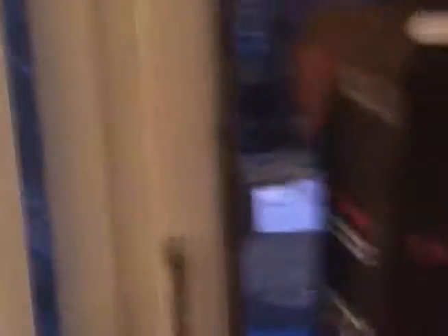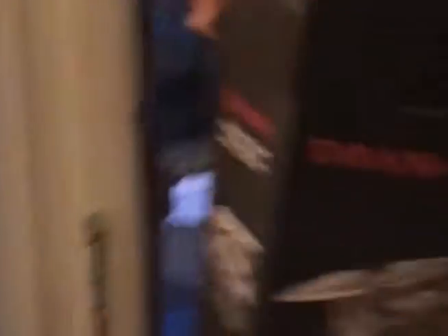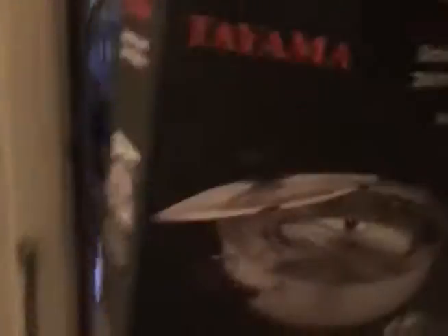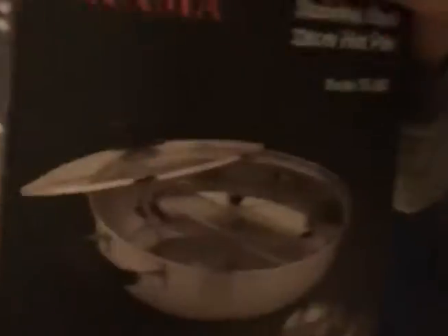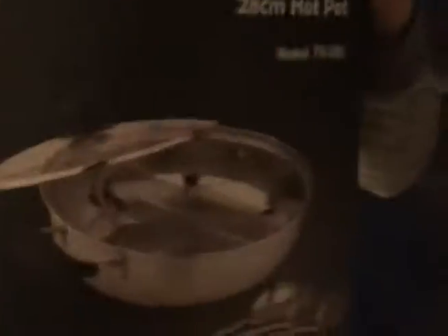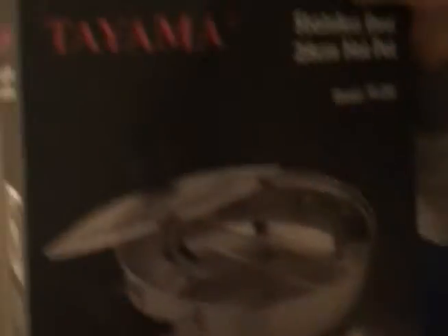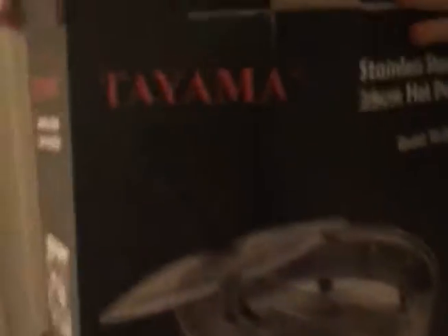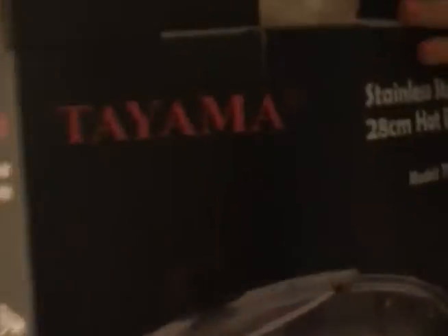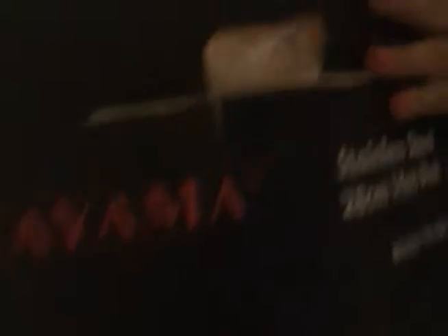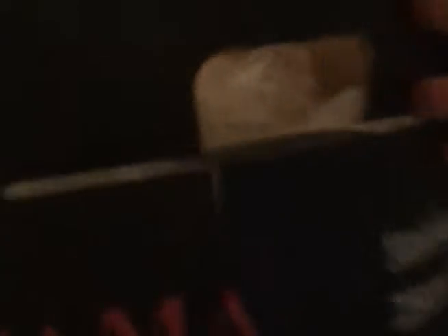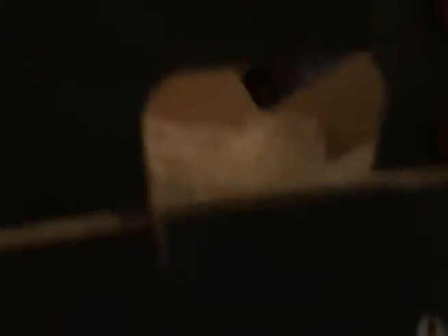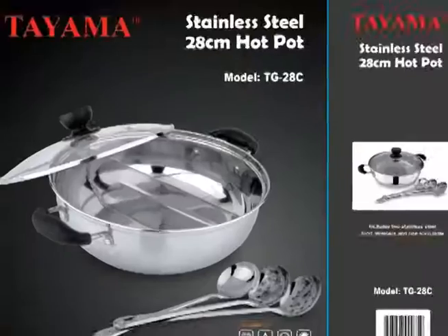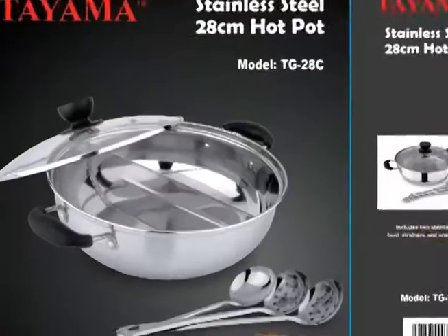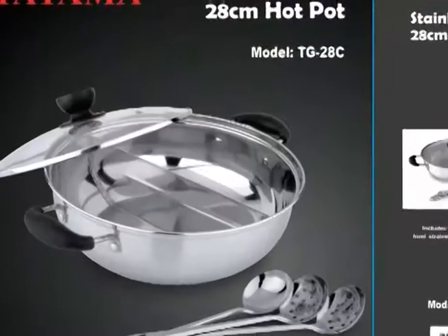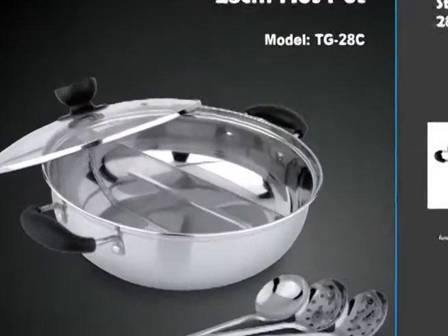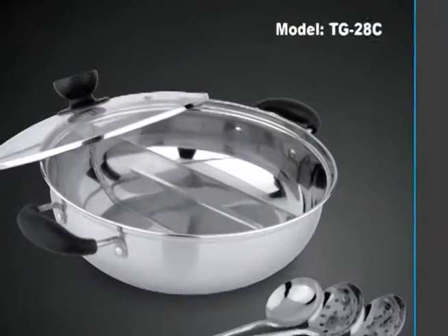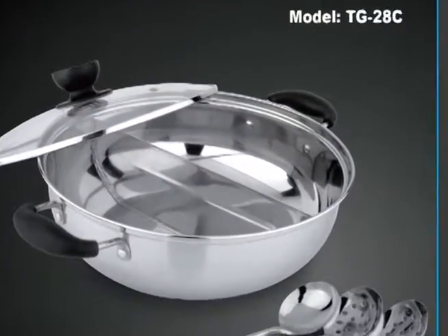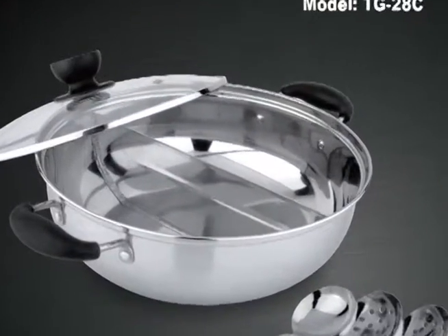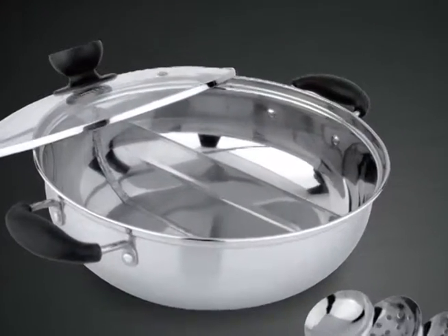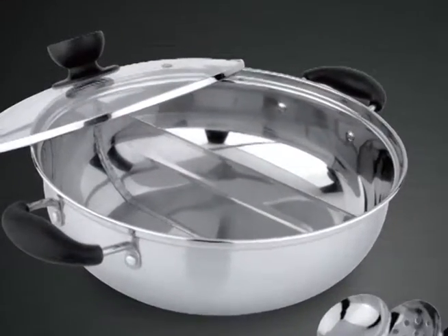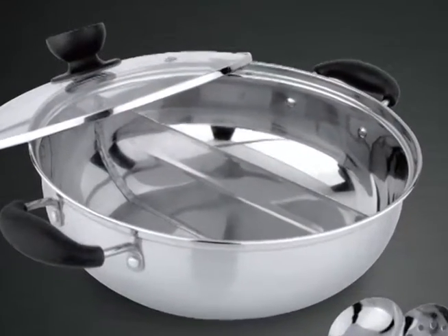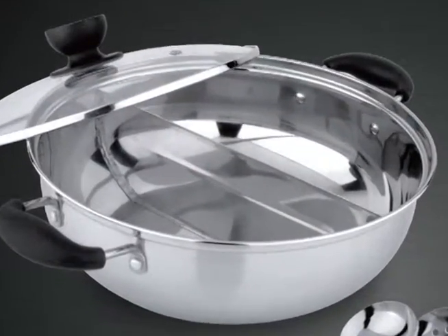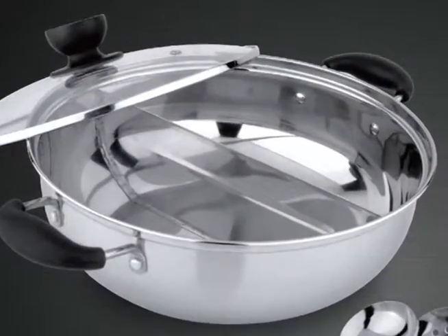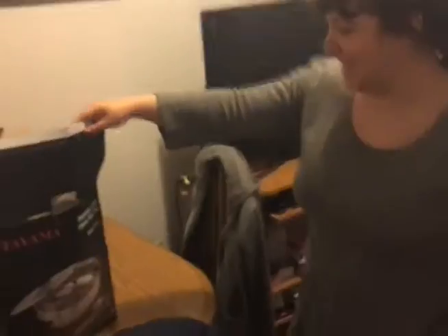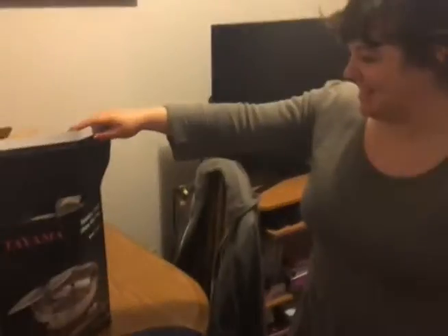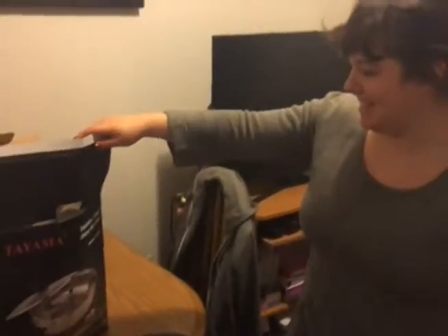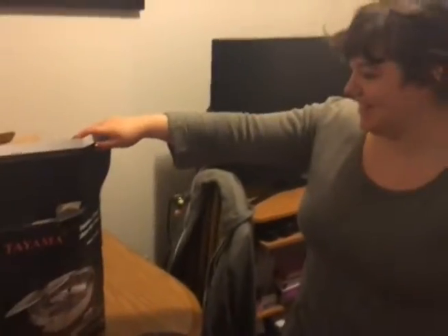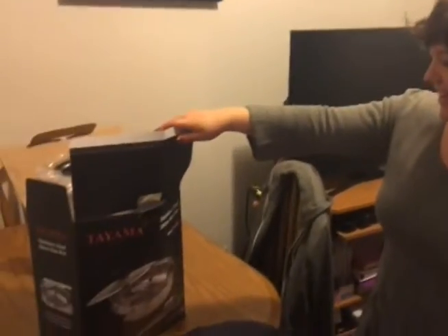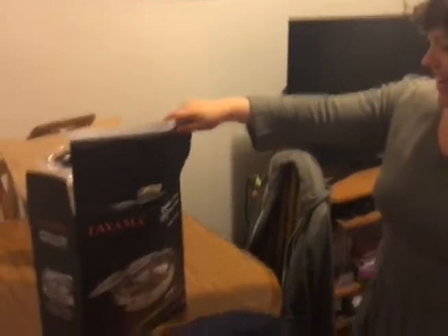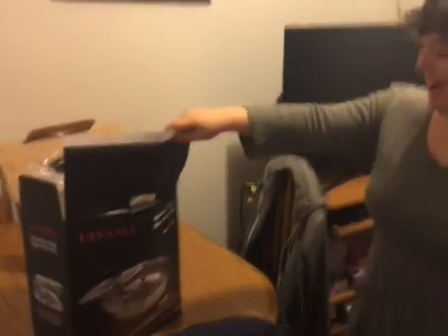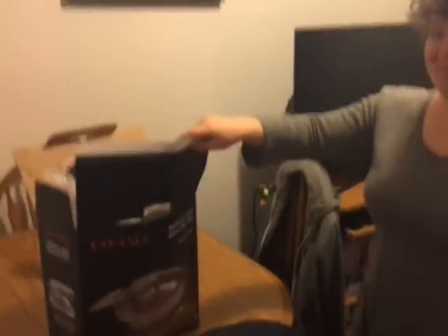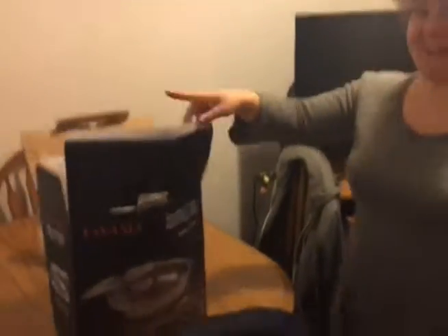Hello. Hey guys, today I'll be unboxing a Tyella hot pot.